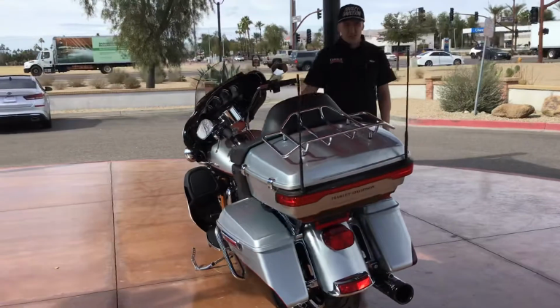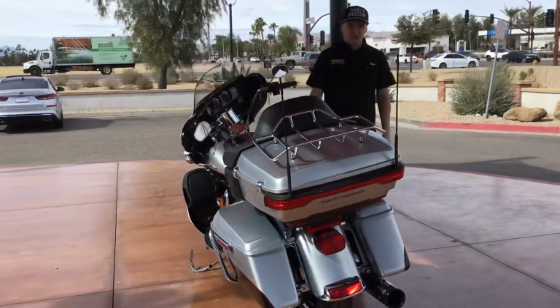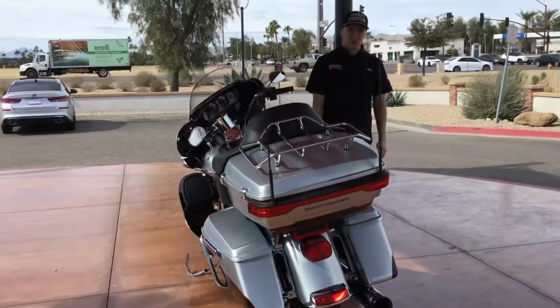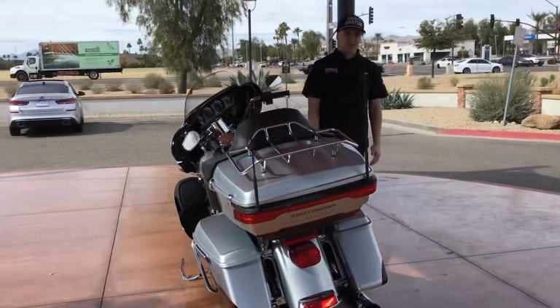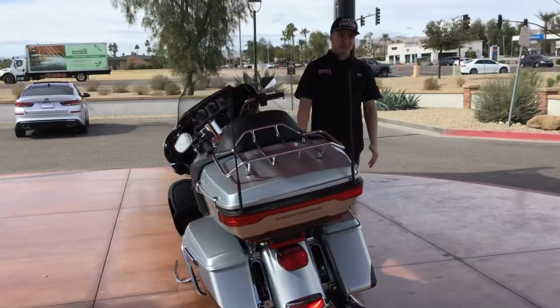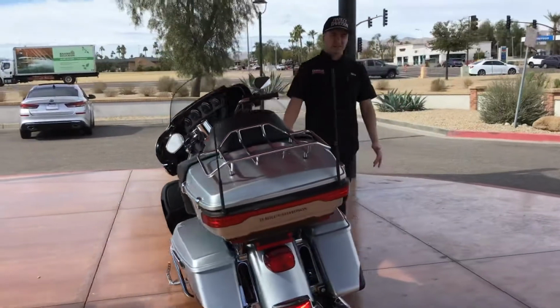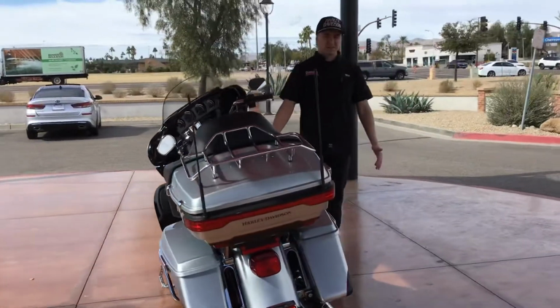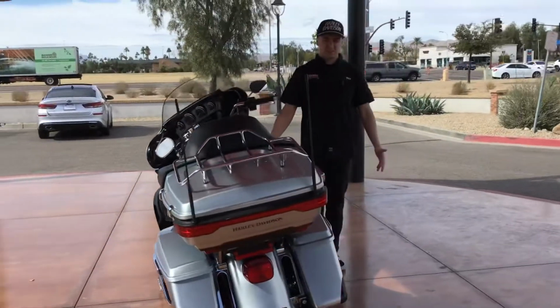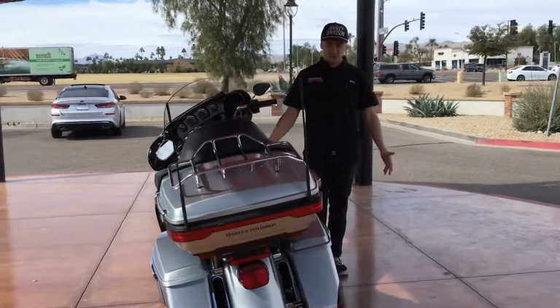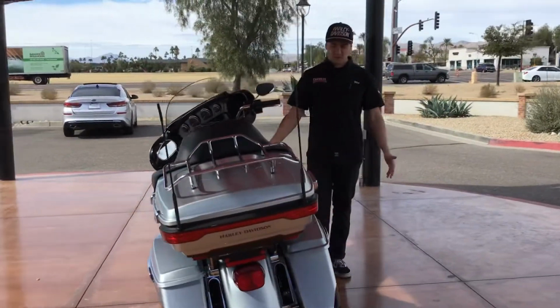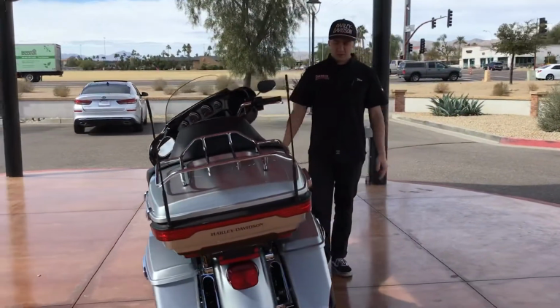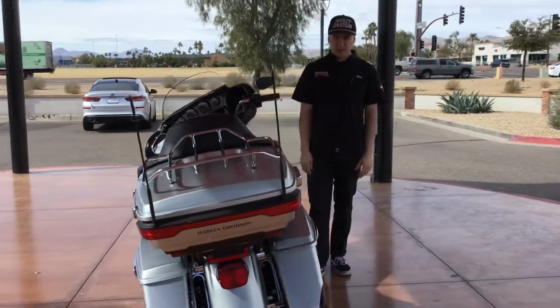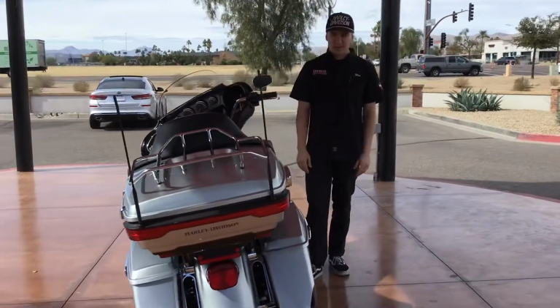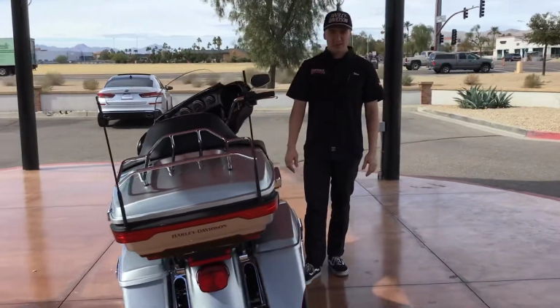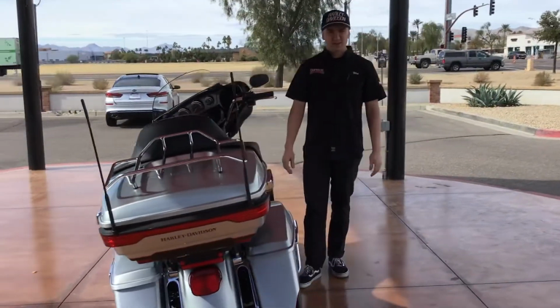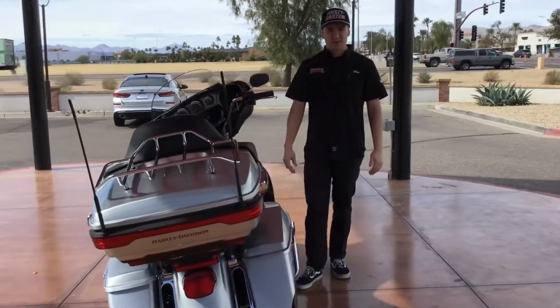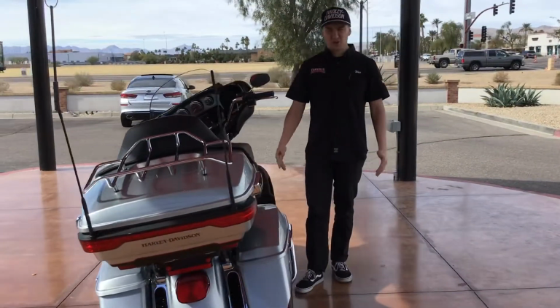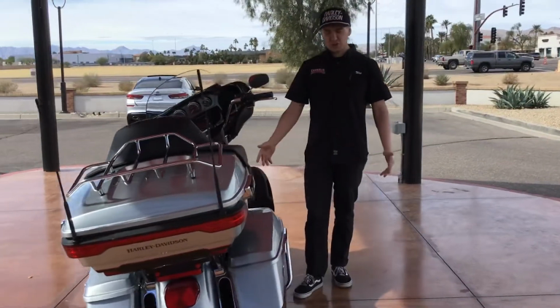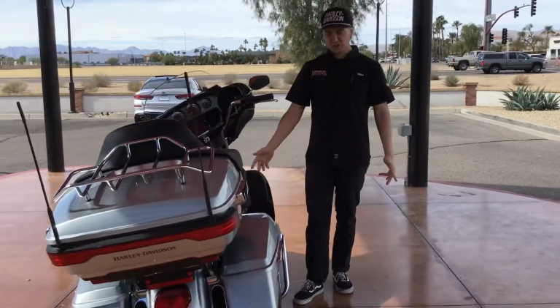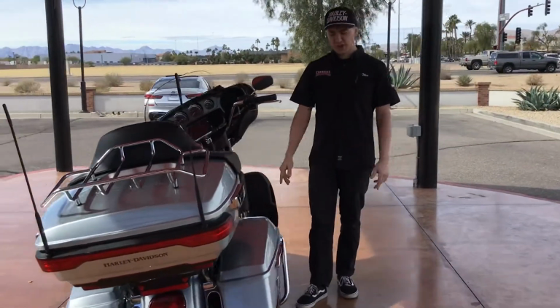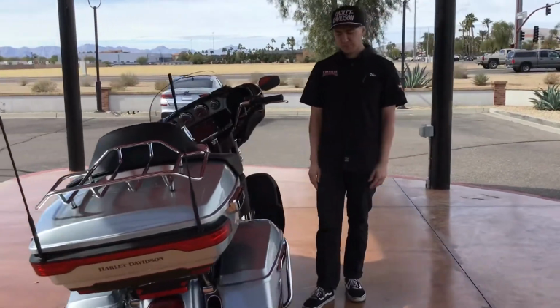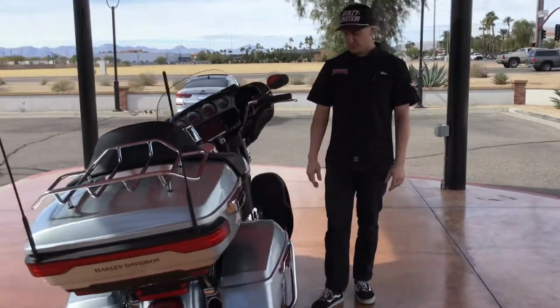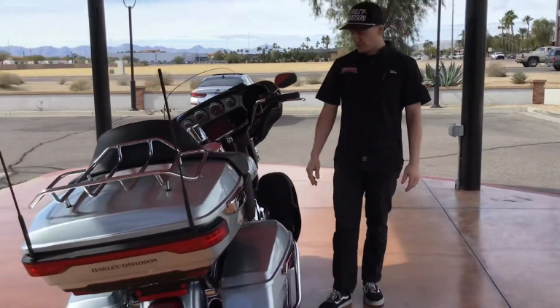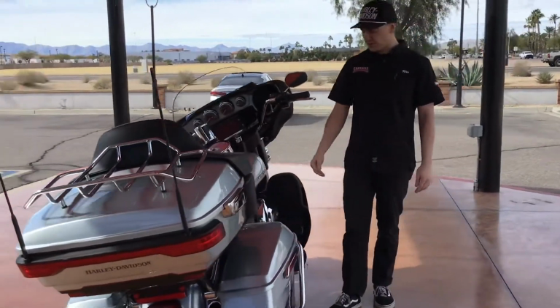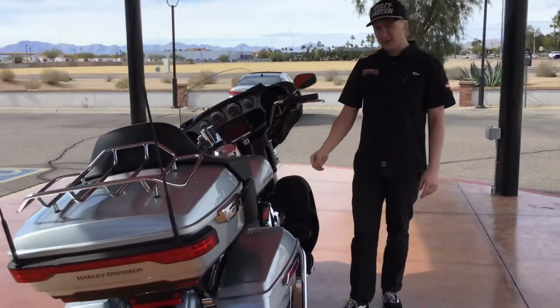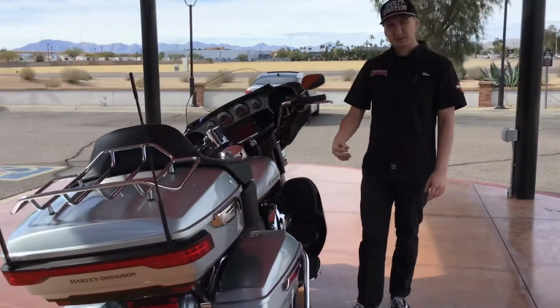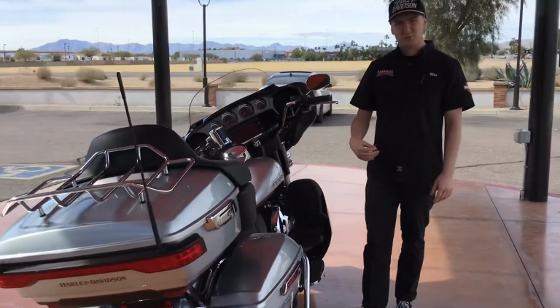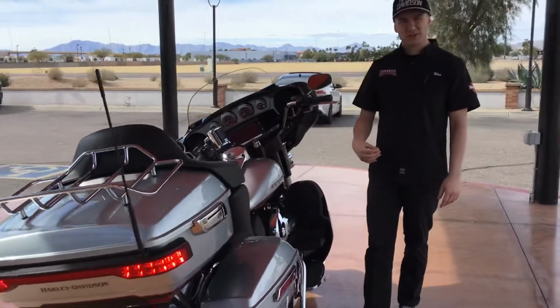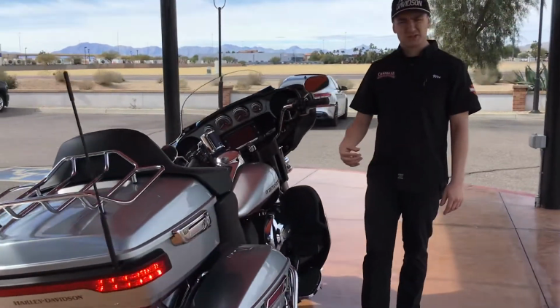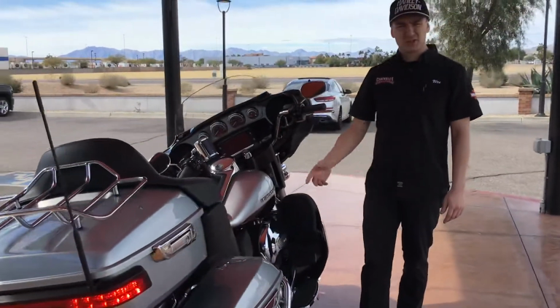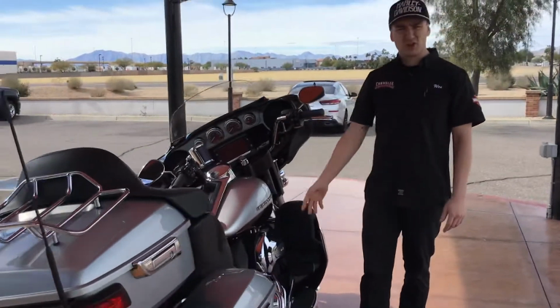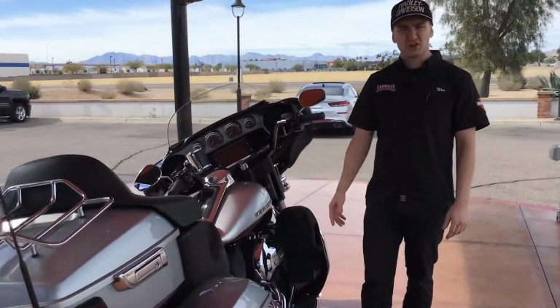So if this seems like something you guys would like, call the shop or you can check out the website at Chandler Harley.